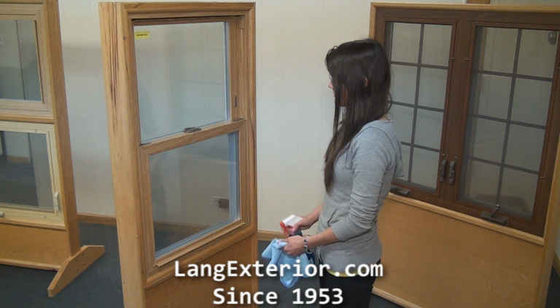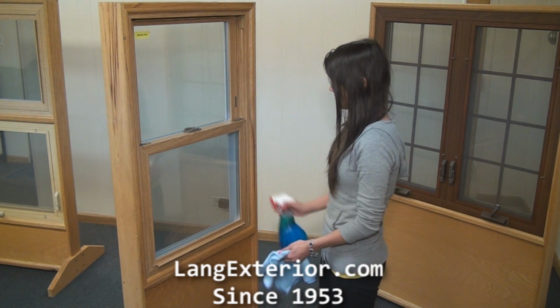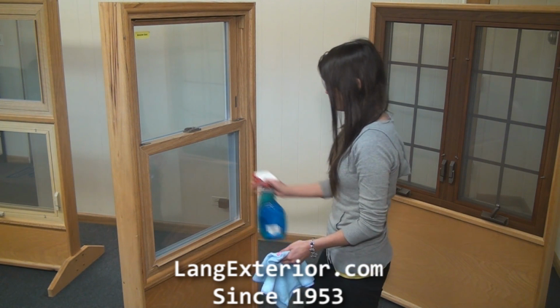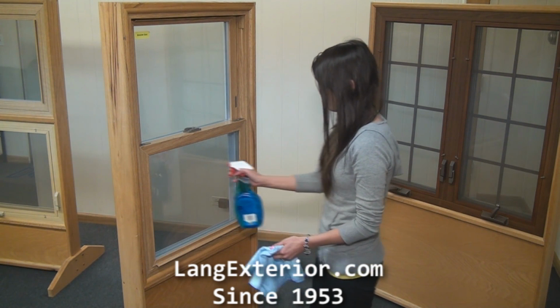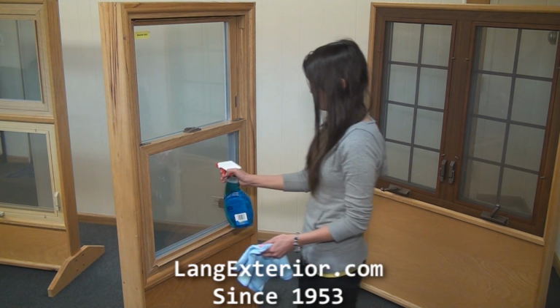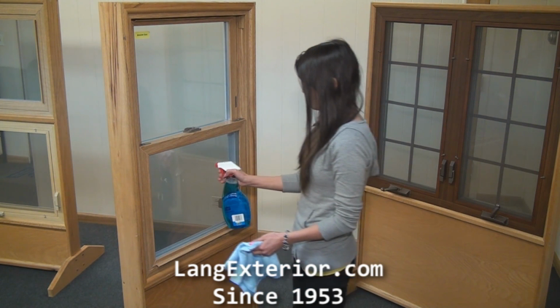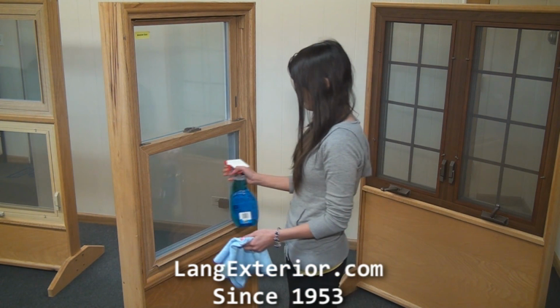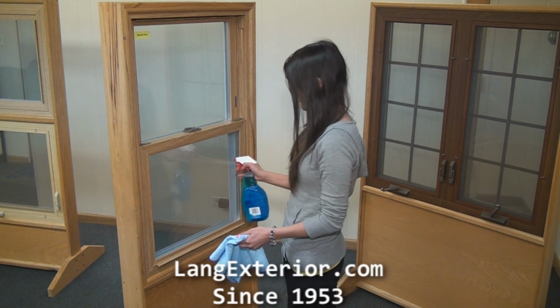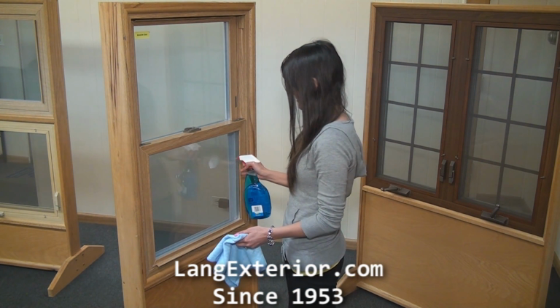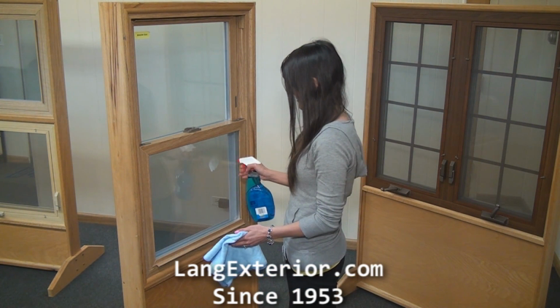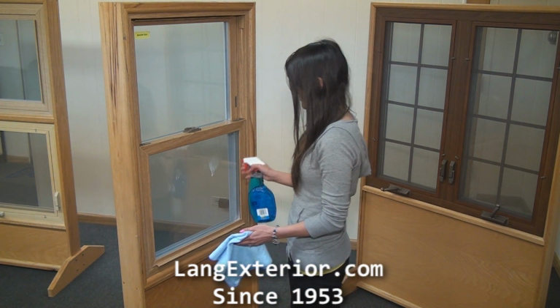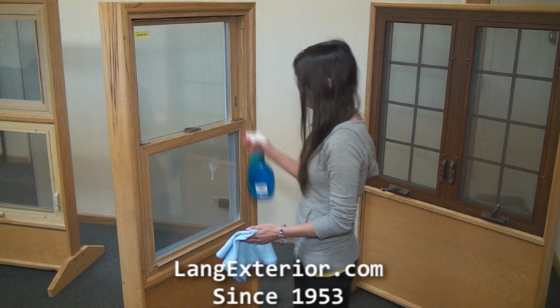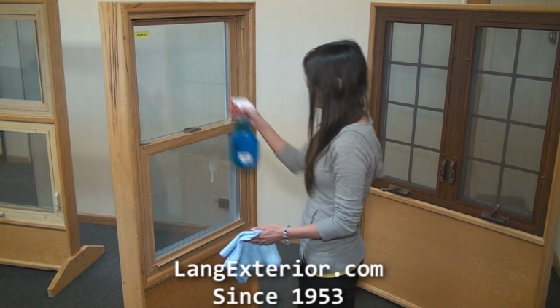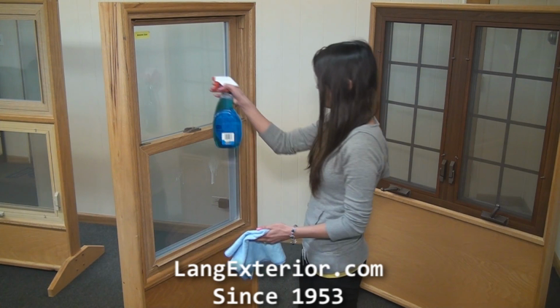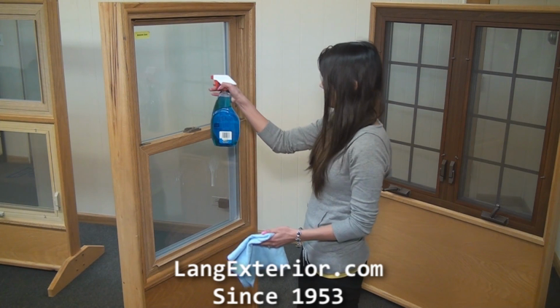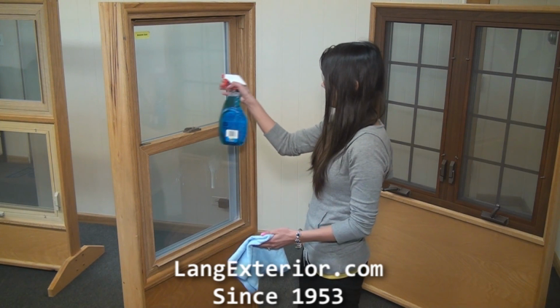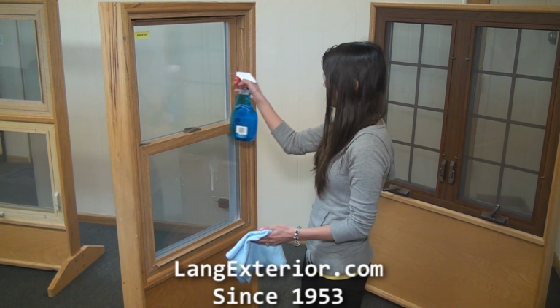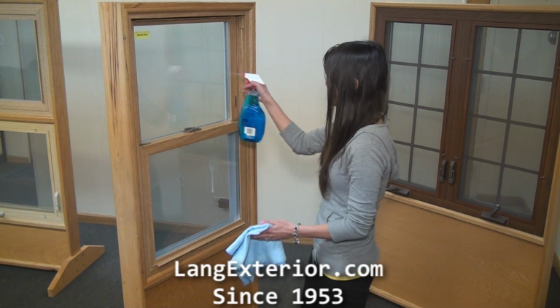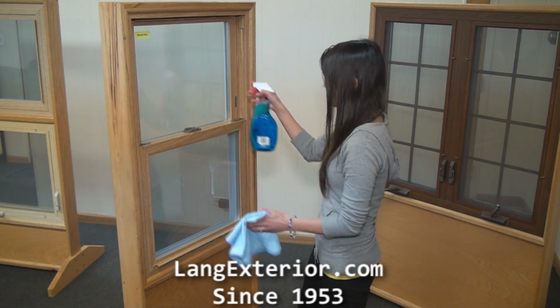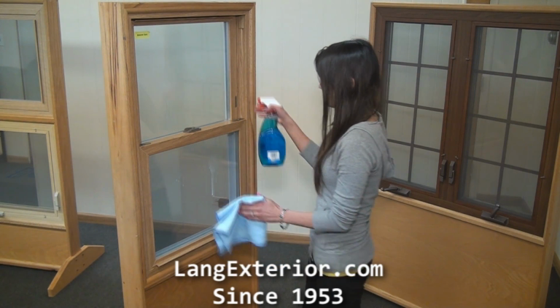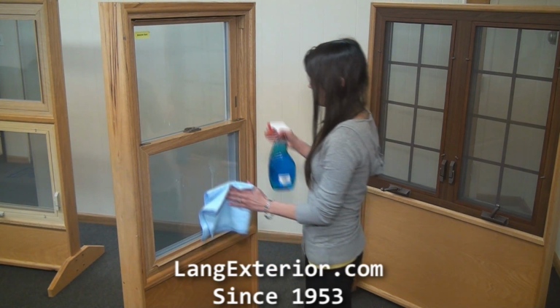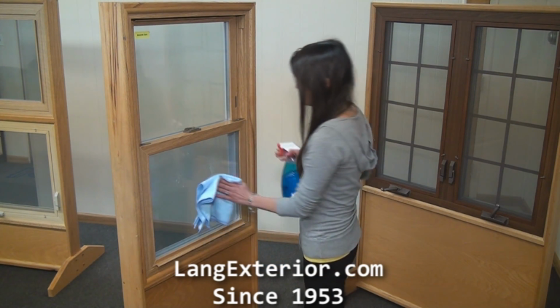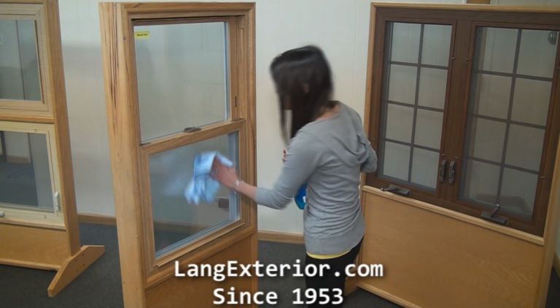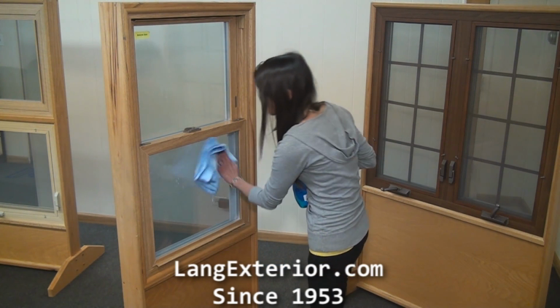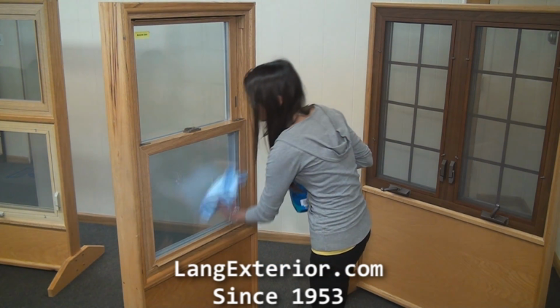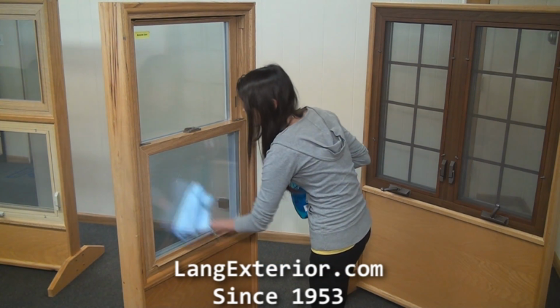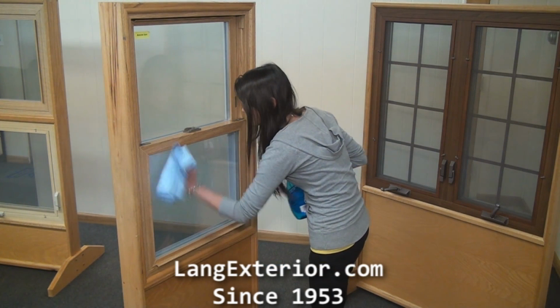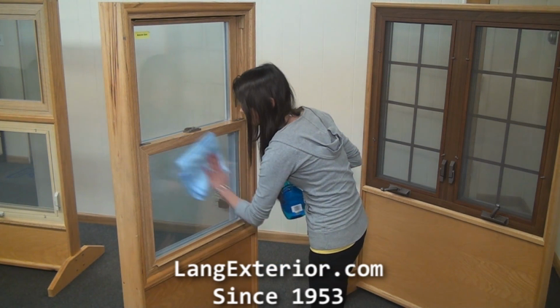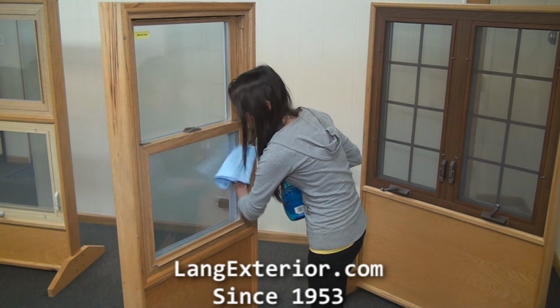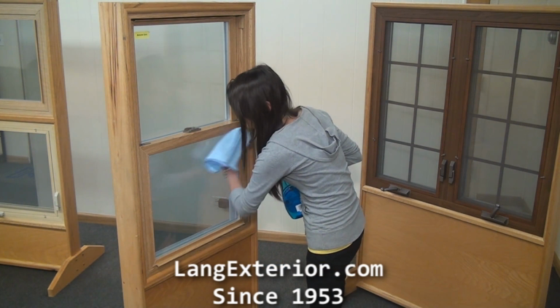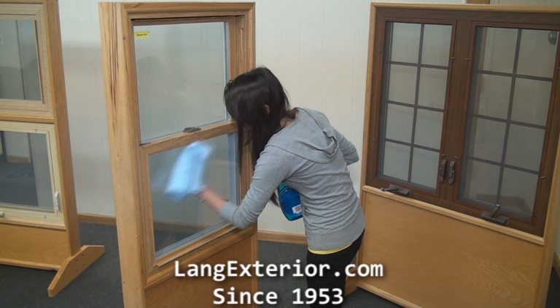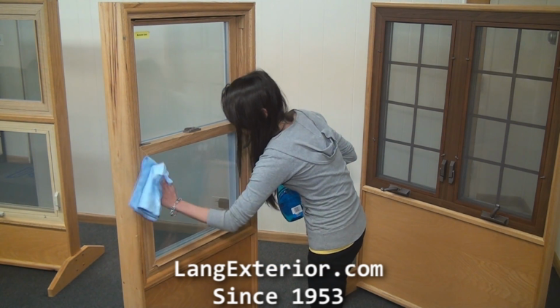First, spray the glass with your window cleaner. Then clean the glass with a soft cloth or paper towel.